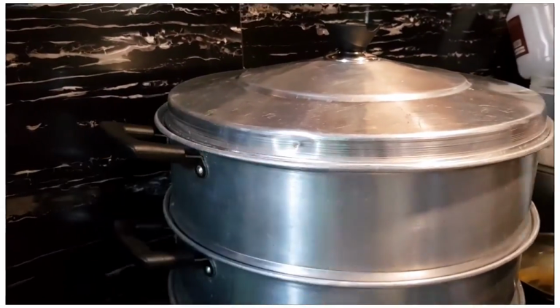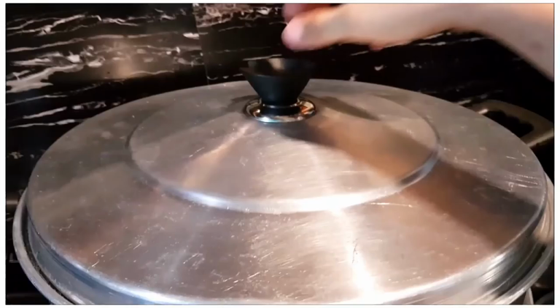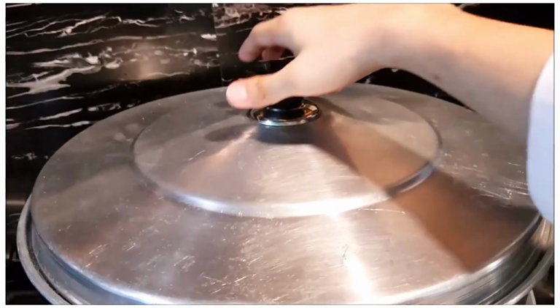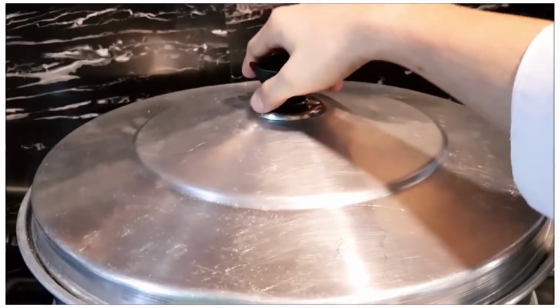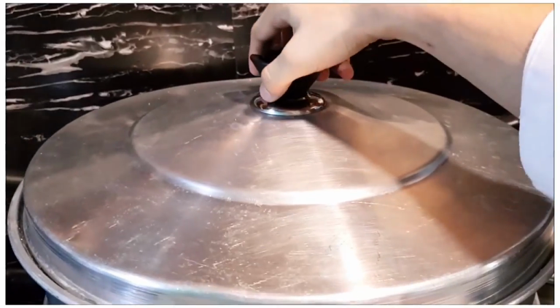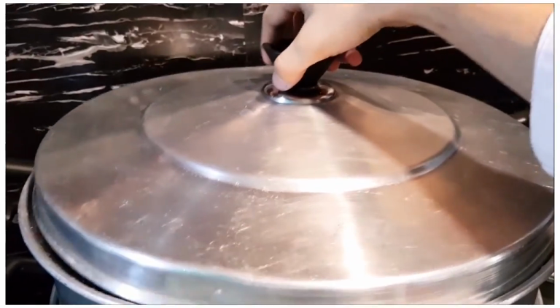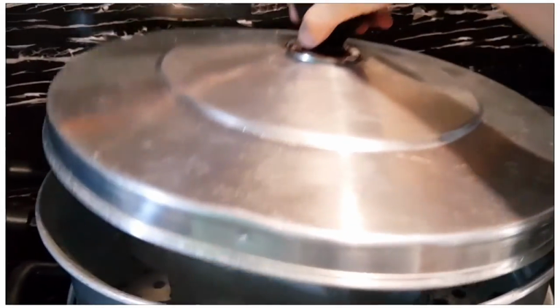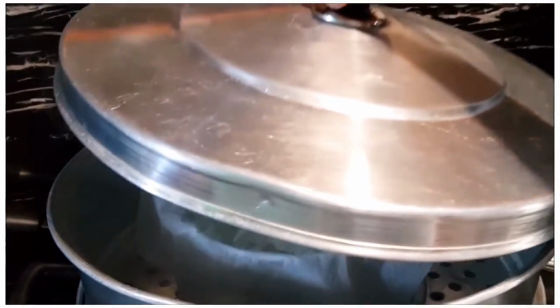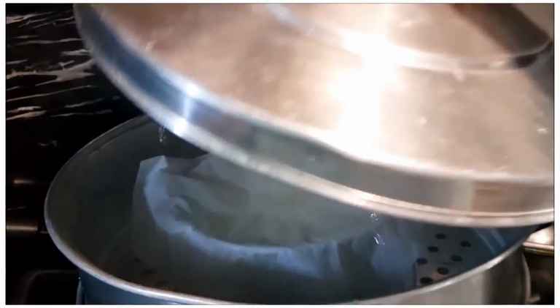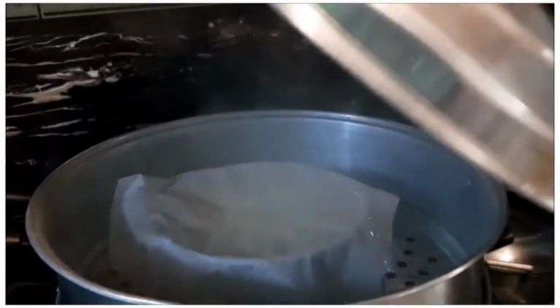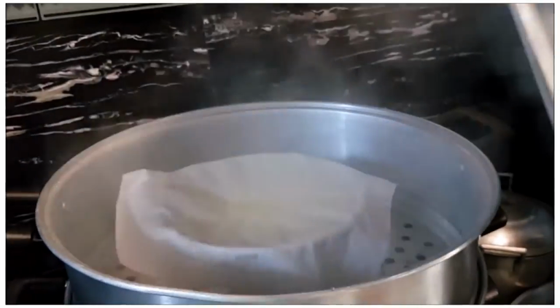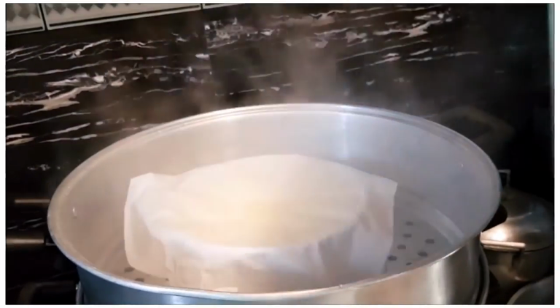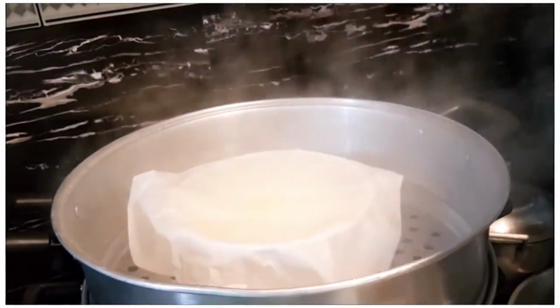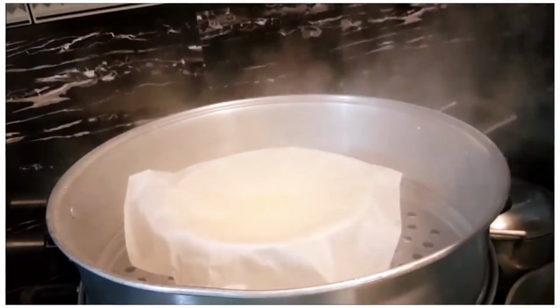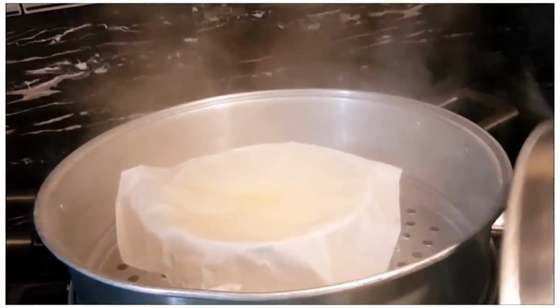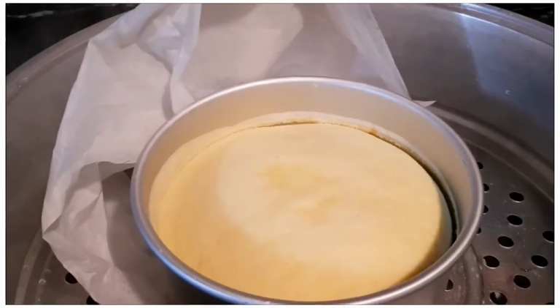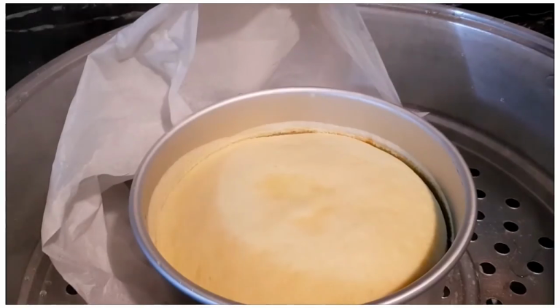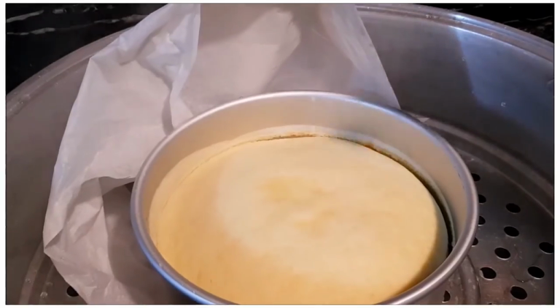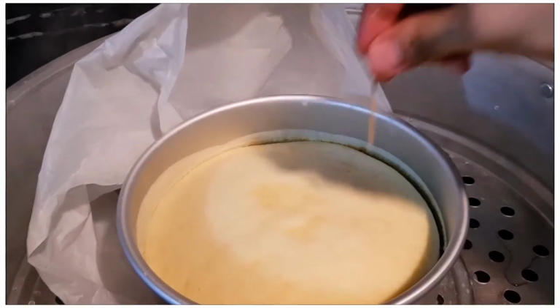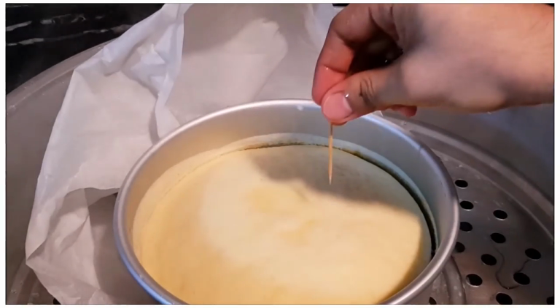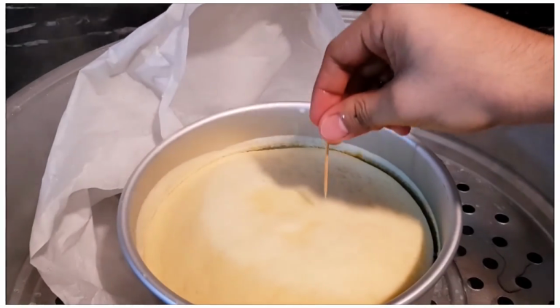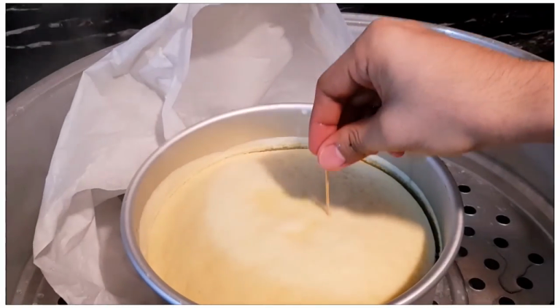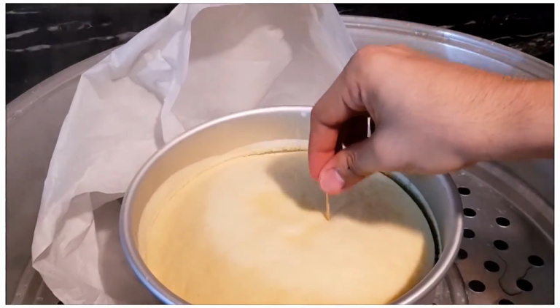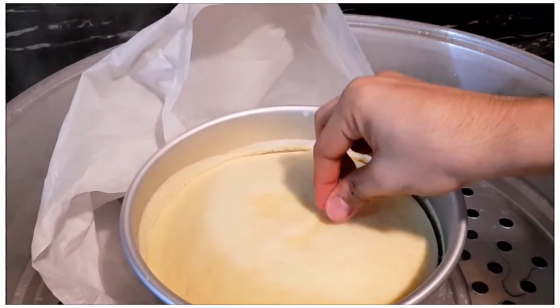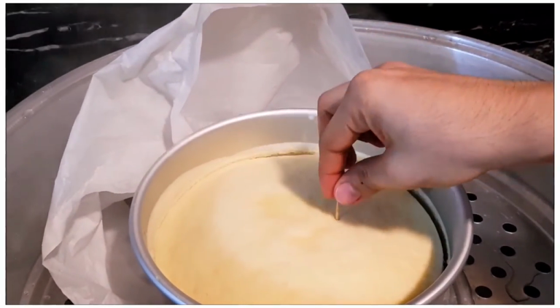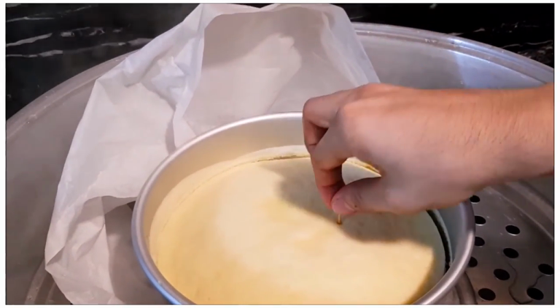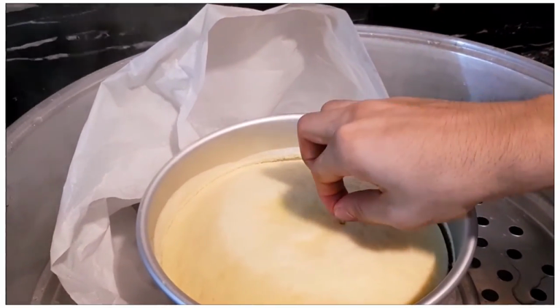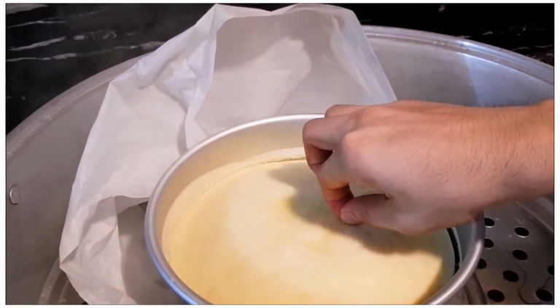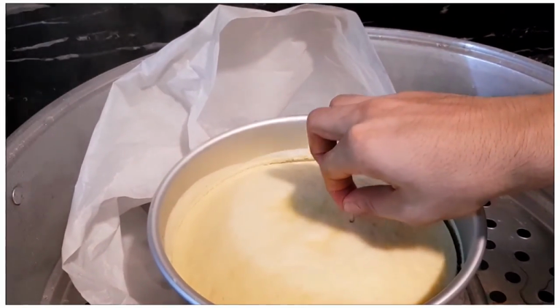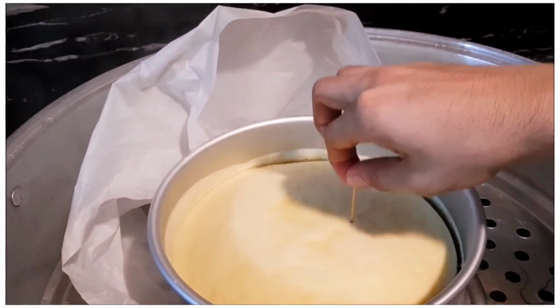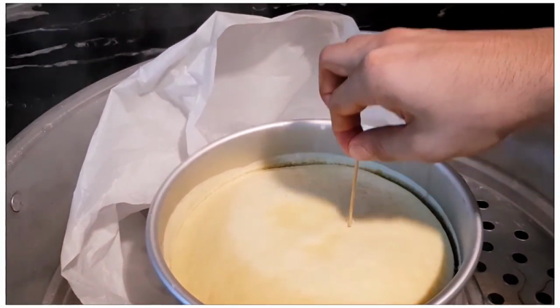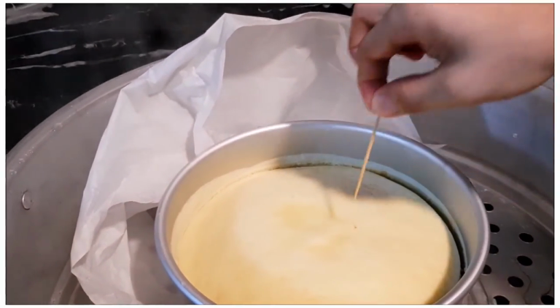After 50 minutes, check the cake using a toothpick. If it's clean, it's already cooked.